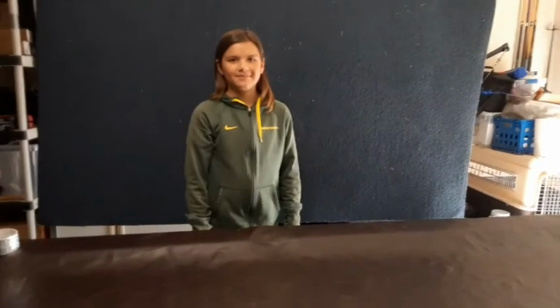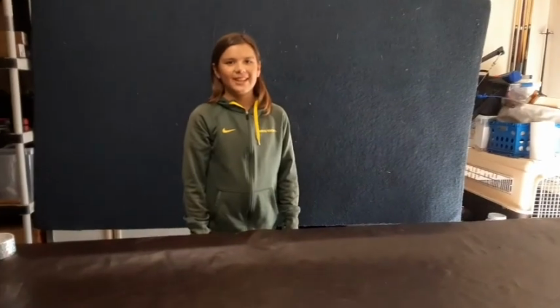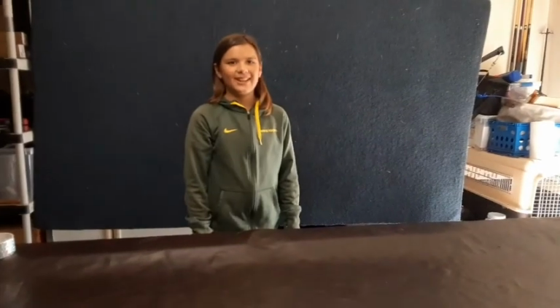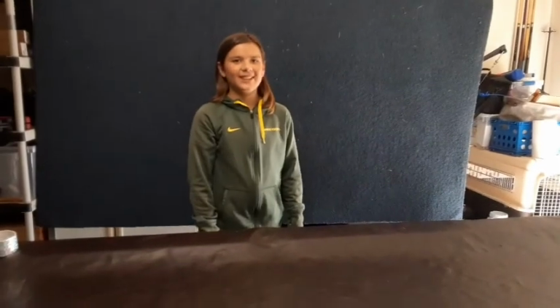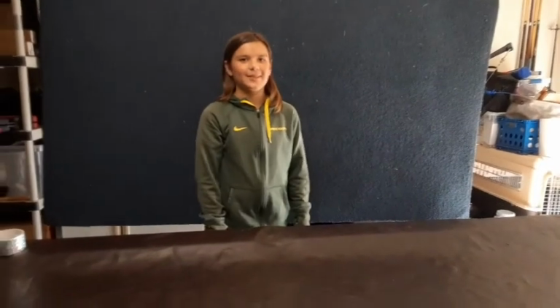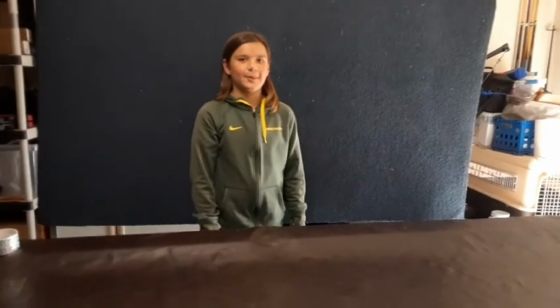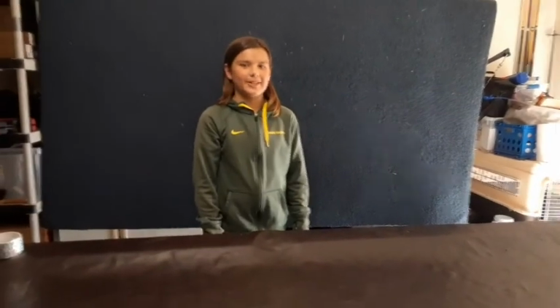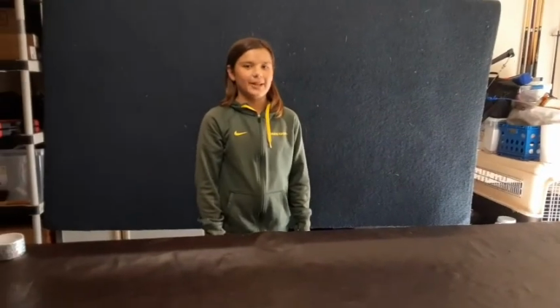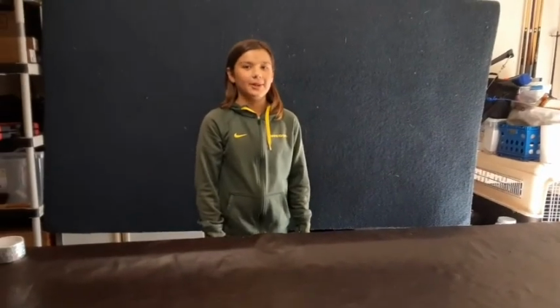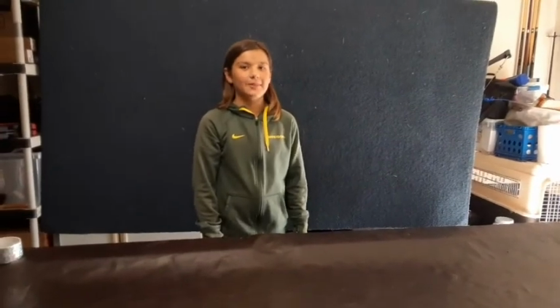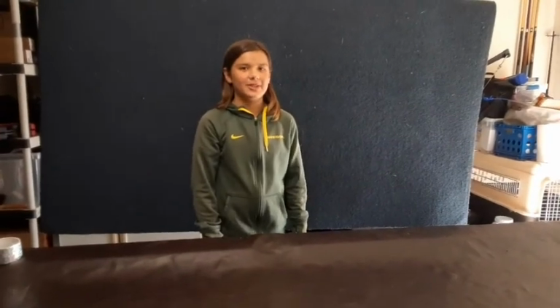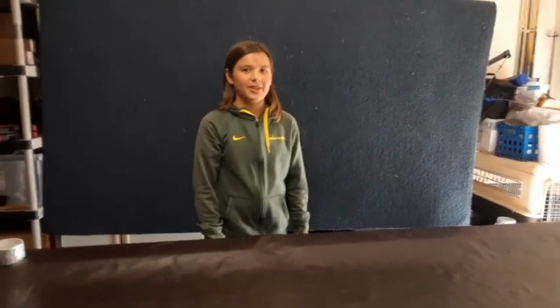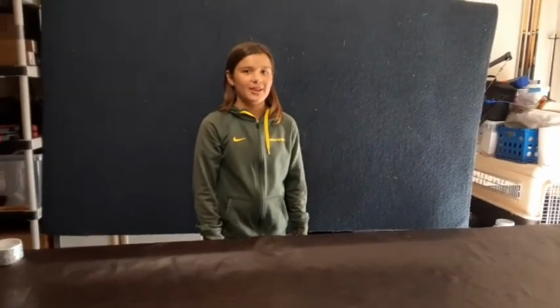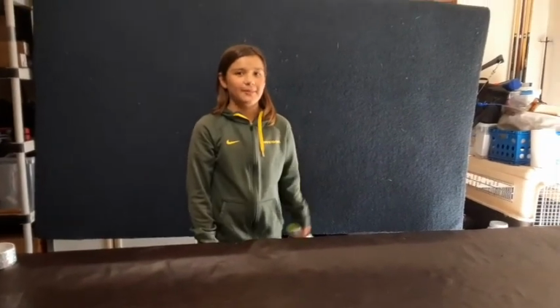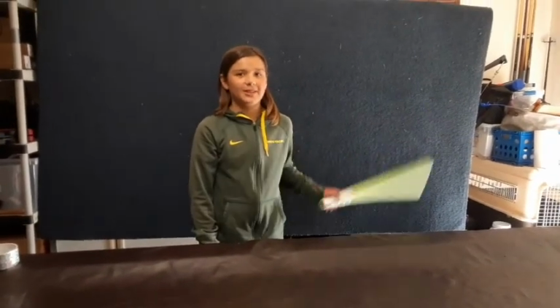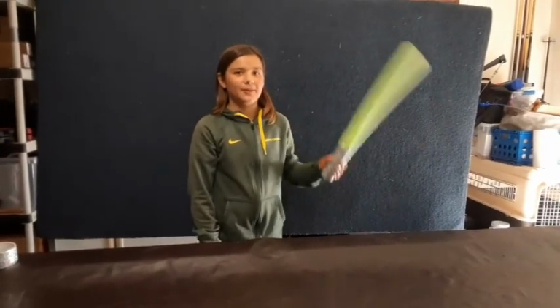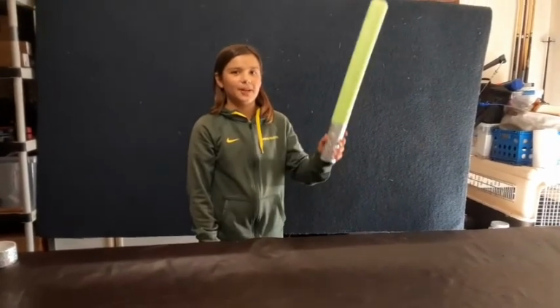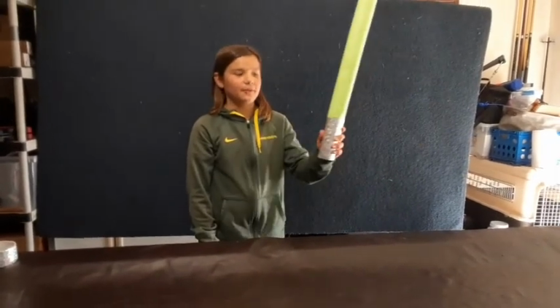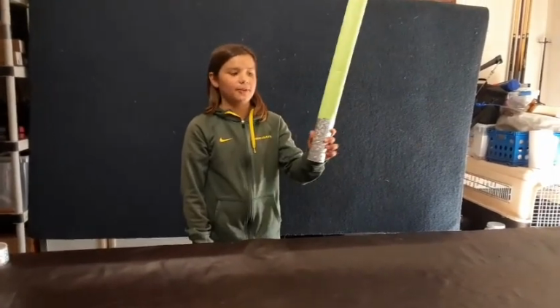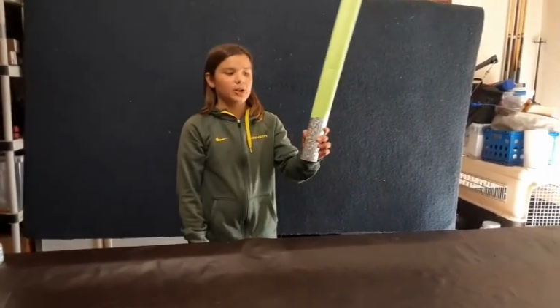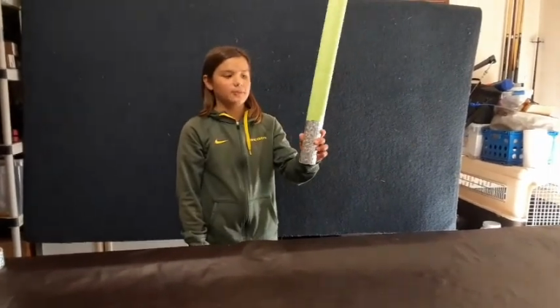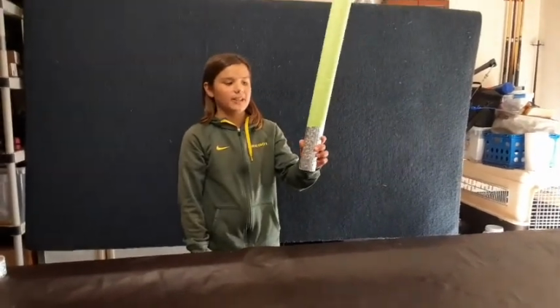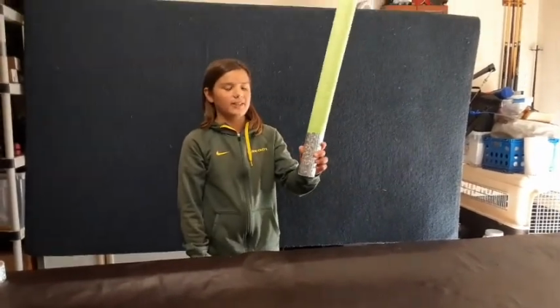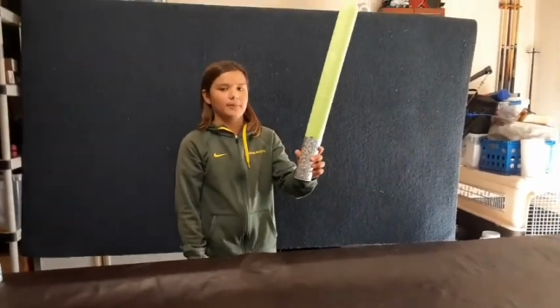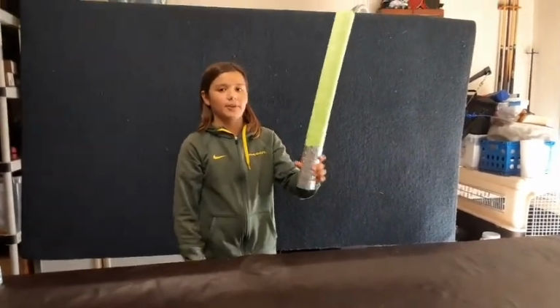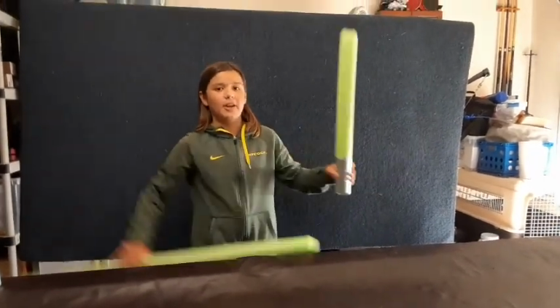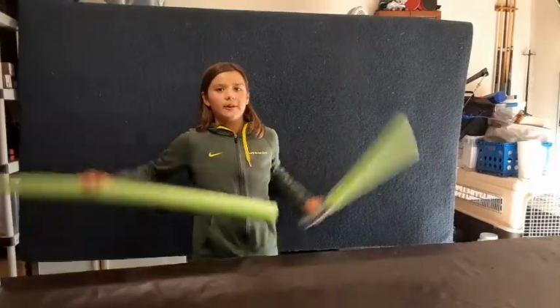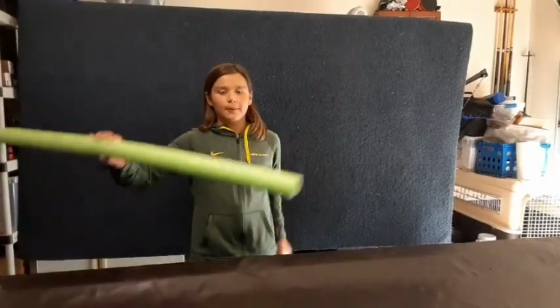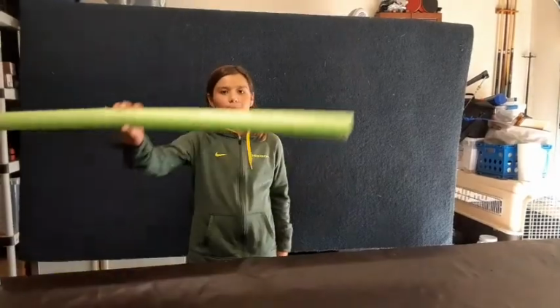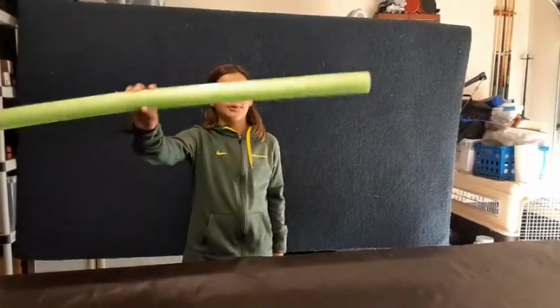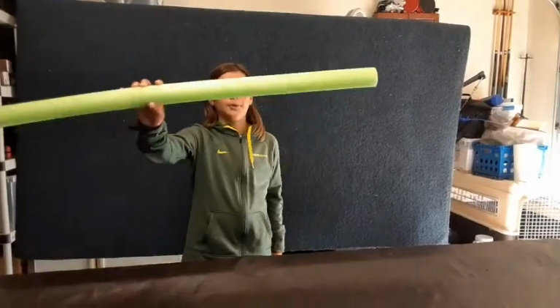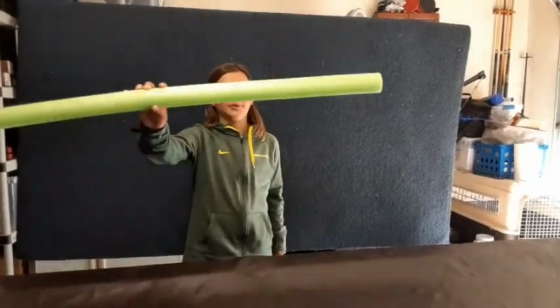Hey guys, I'm Sebastian. I'm going to be showing you how to make these fun foam lightsabers from pool noodles.